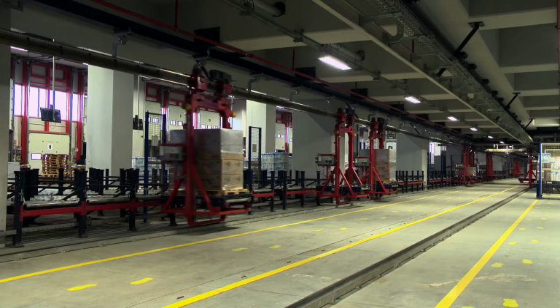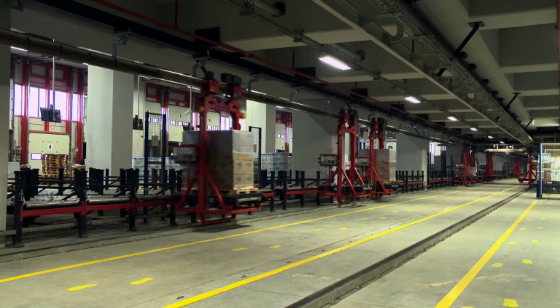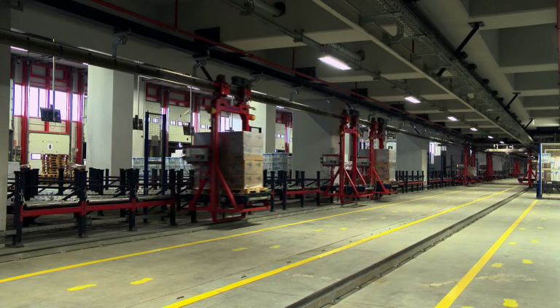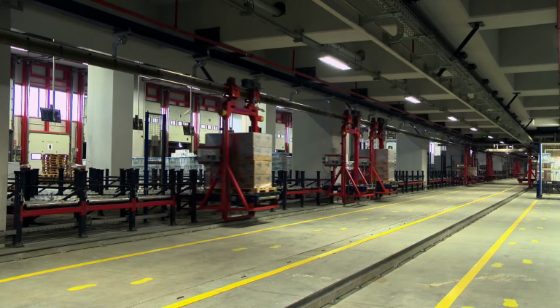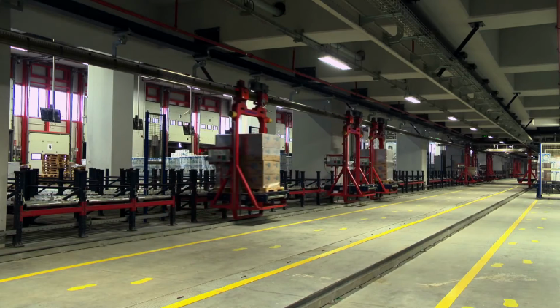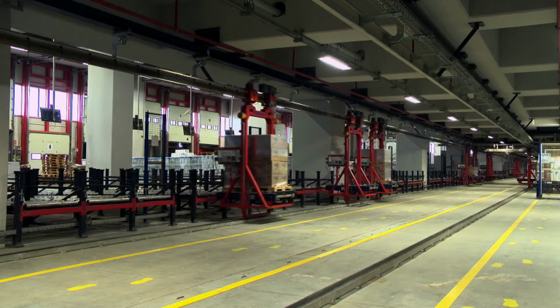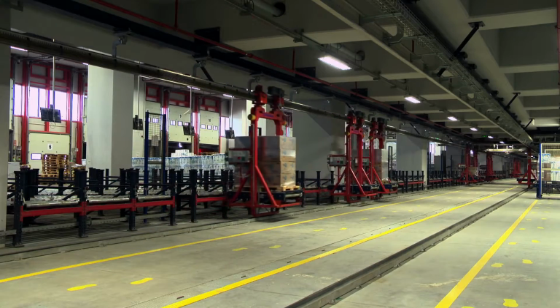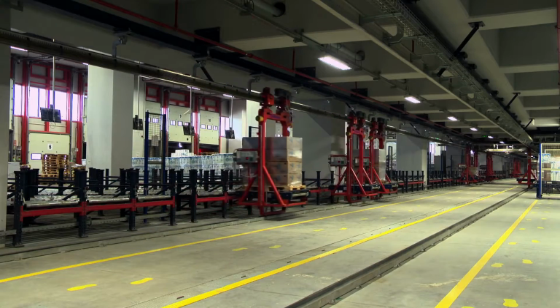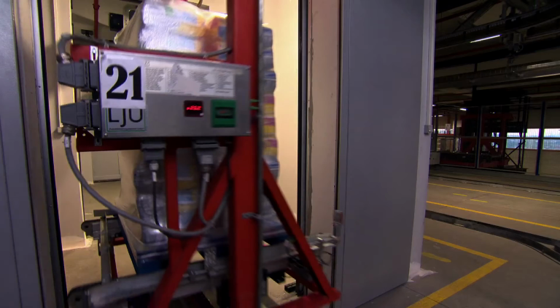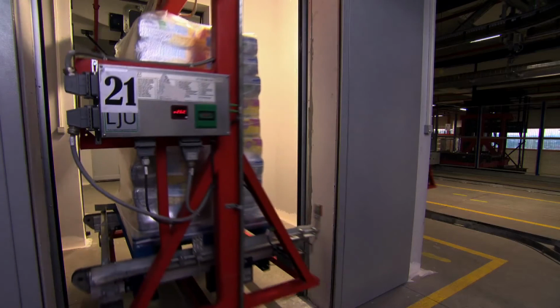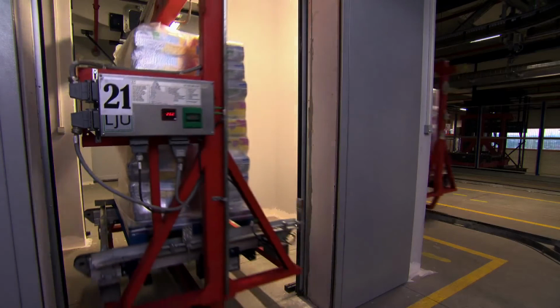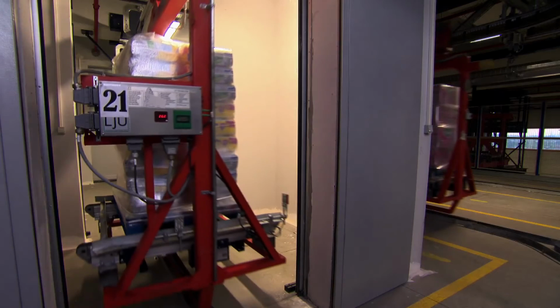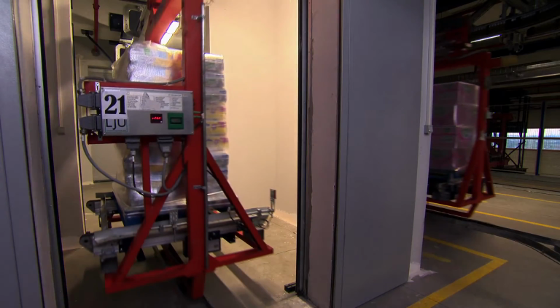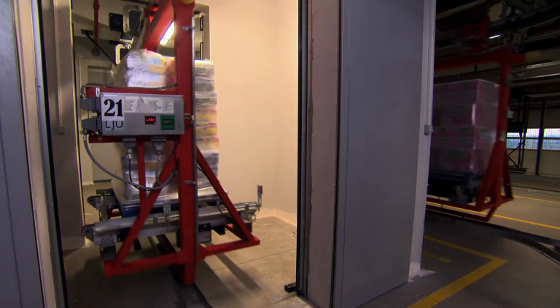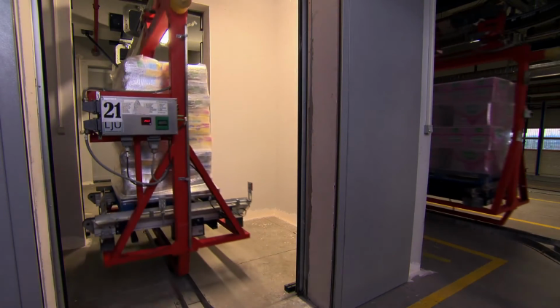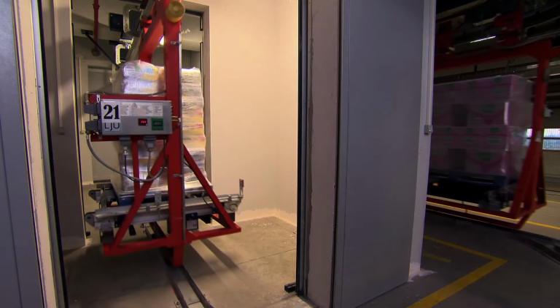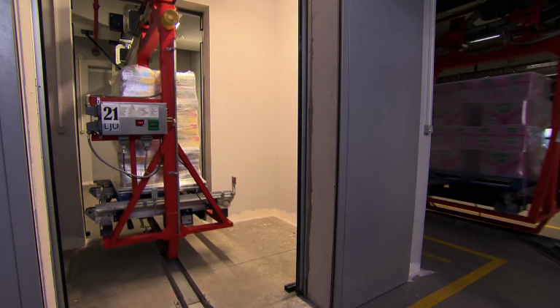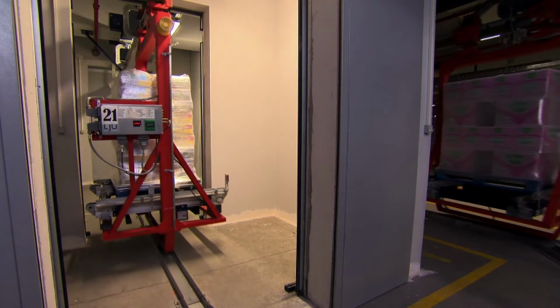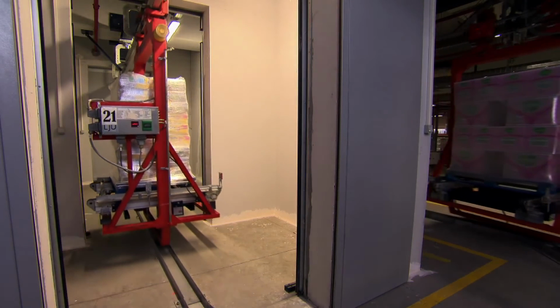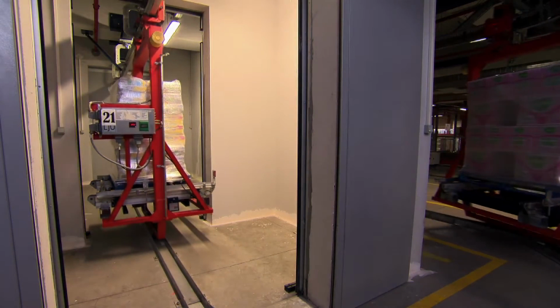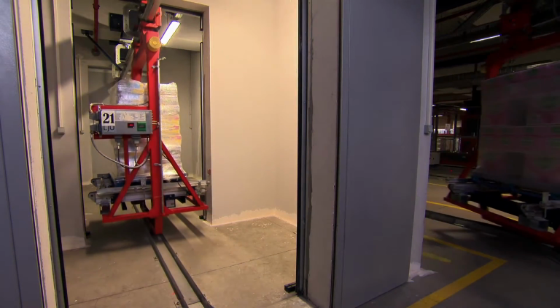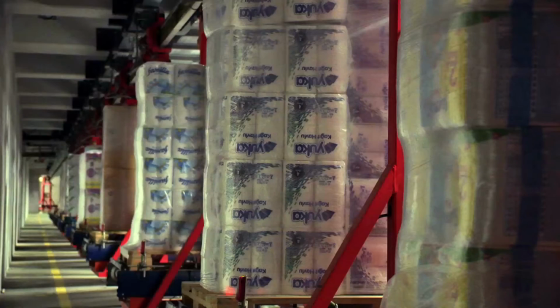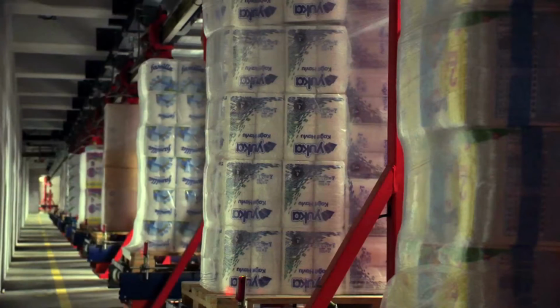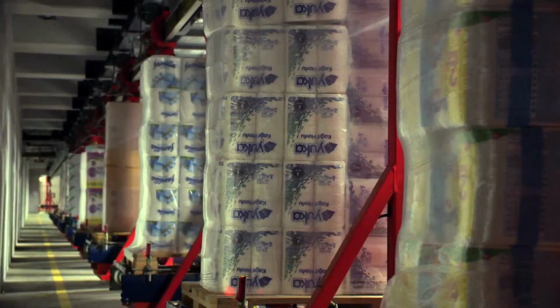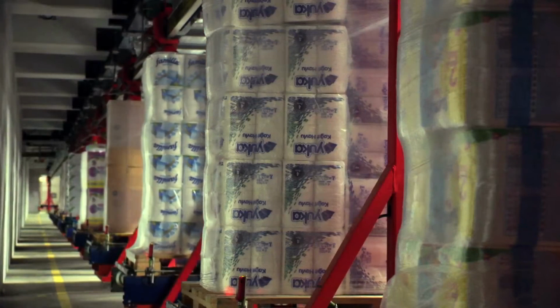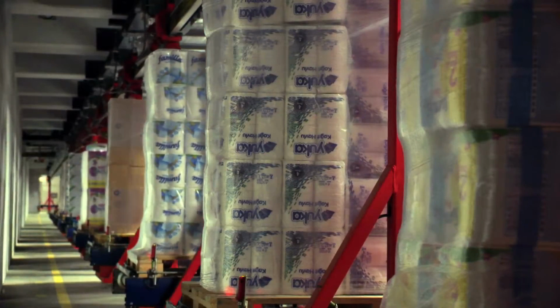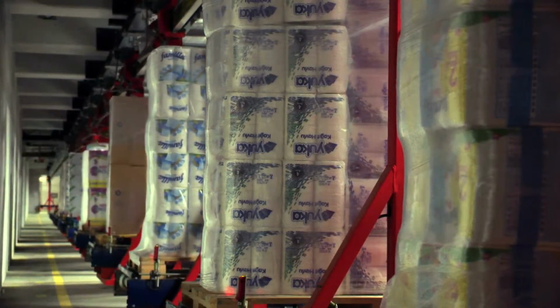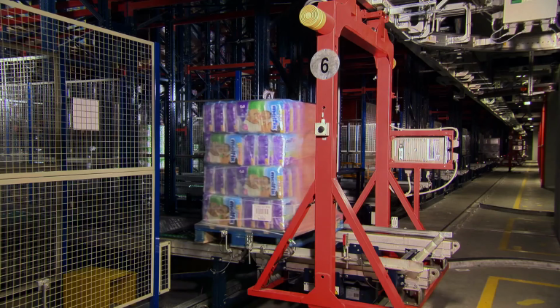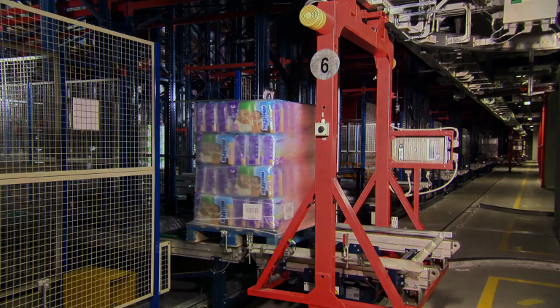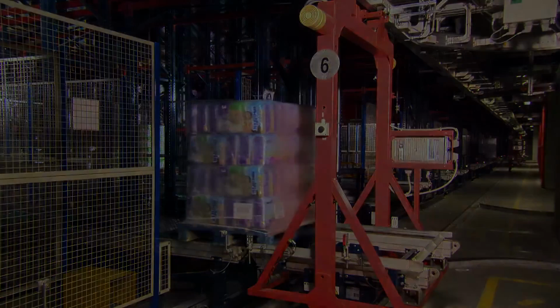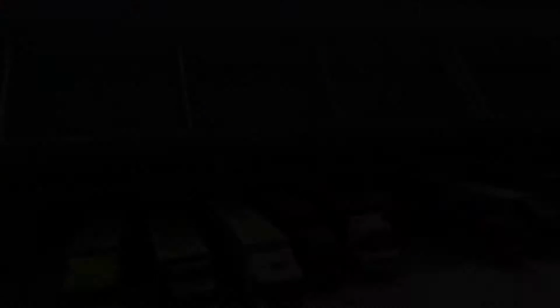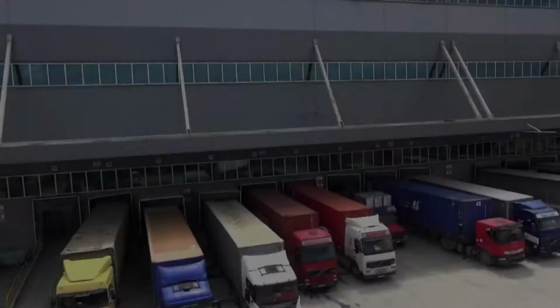The monorail system, thanks to its high displacement speed of up to 100 meters per minute, allows for greater inflow and outflow of goods.